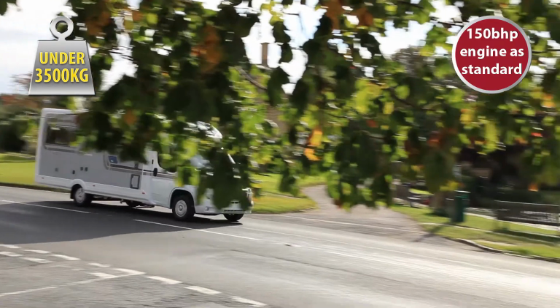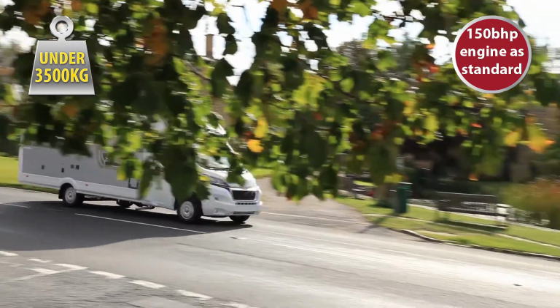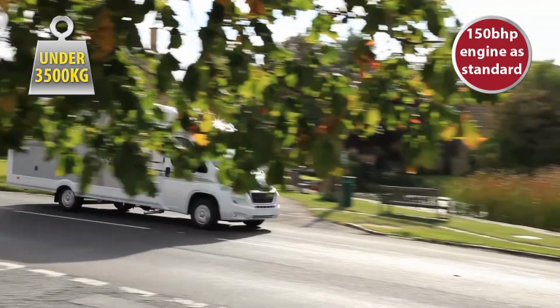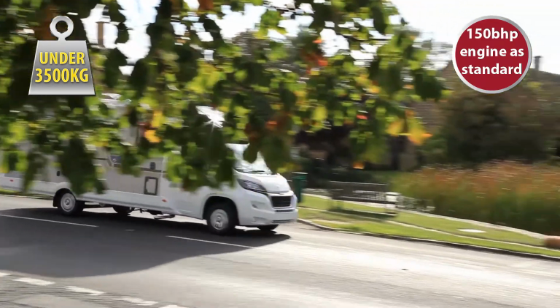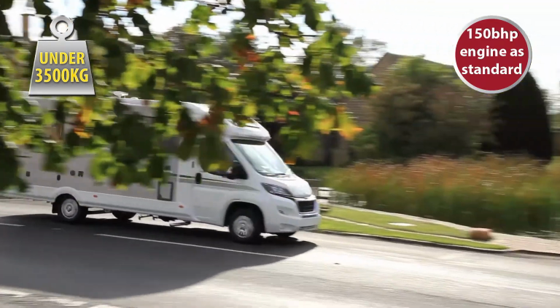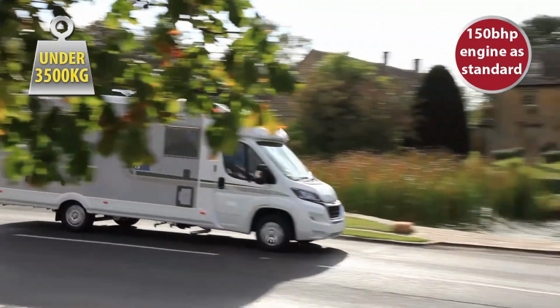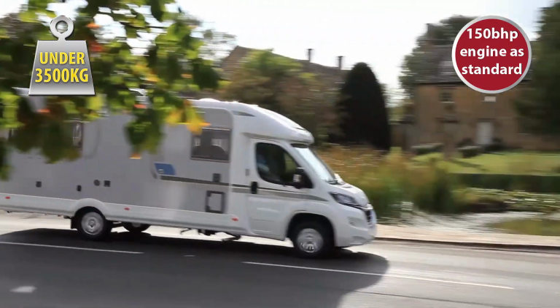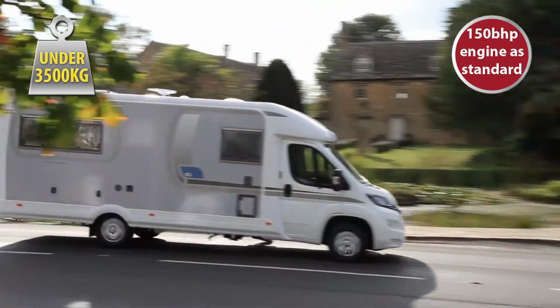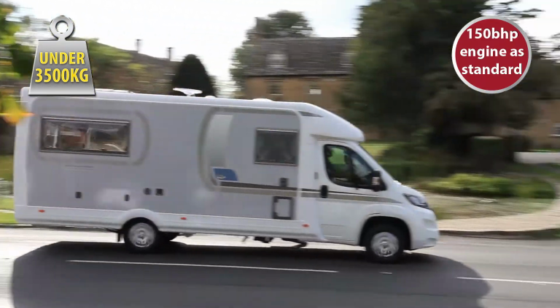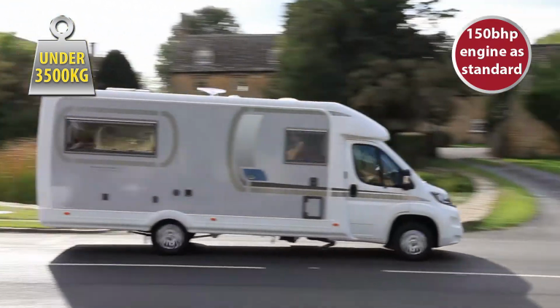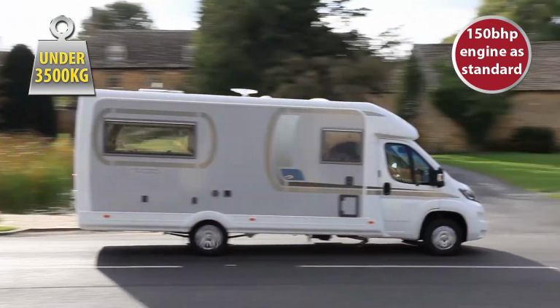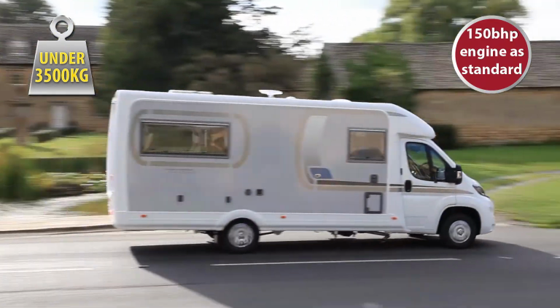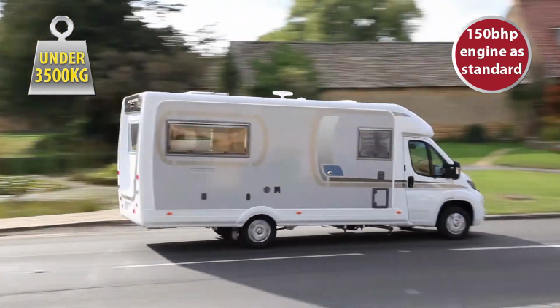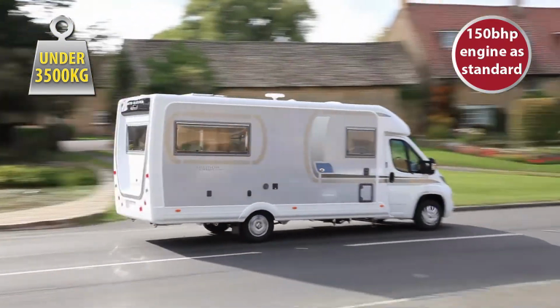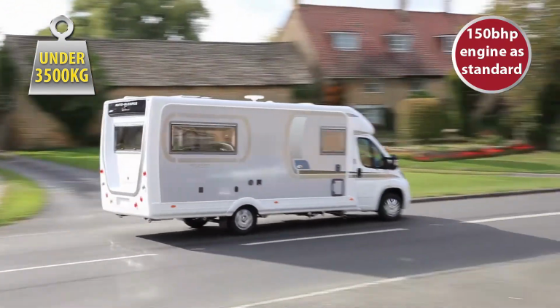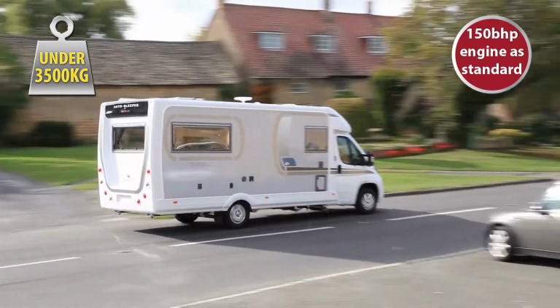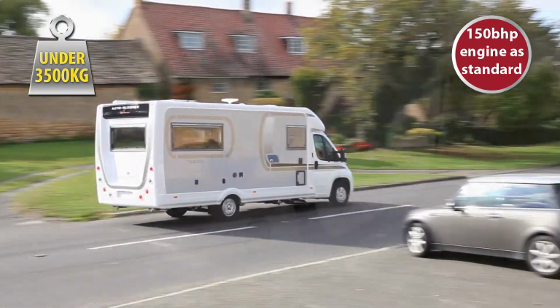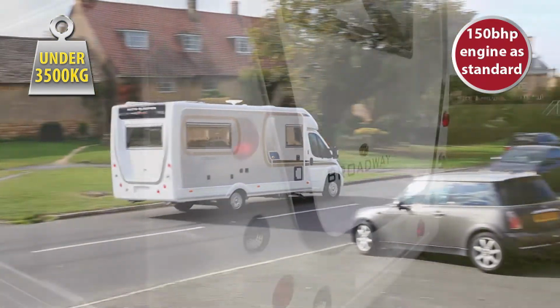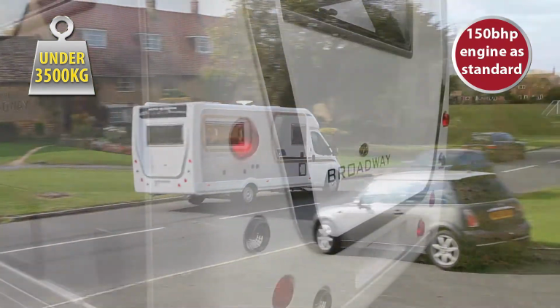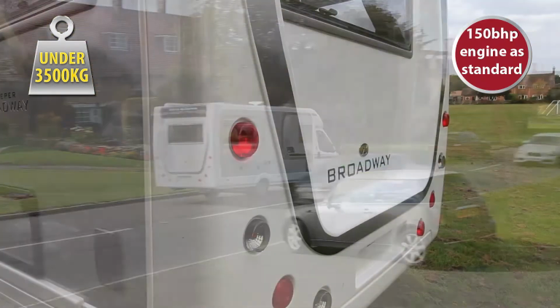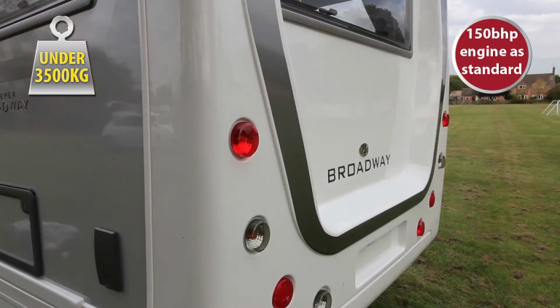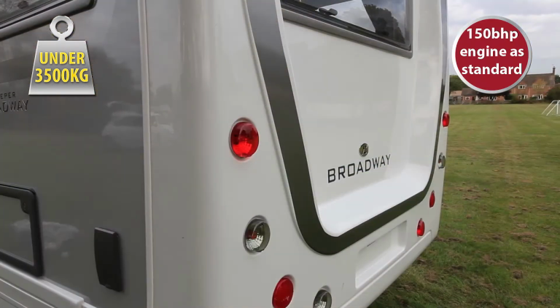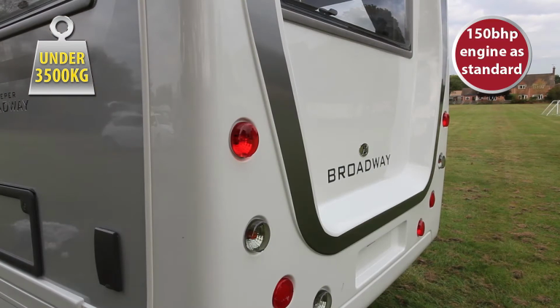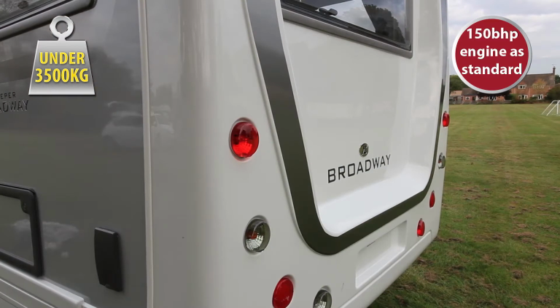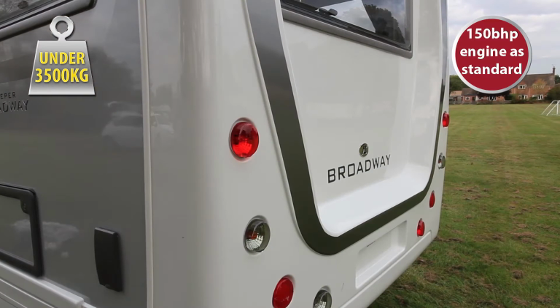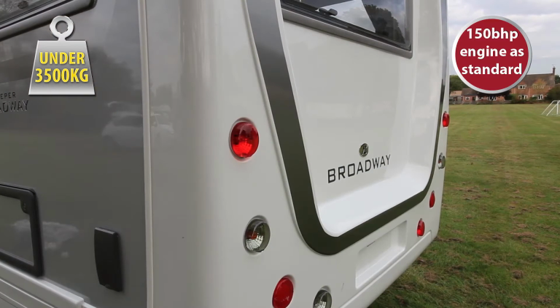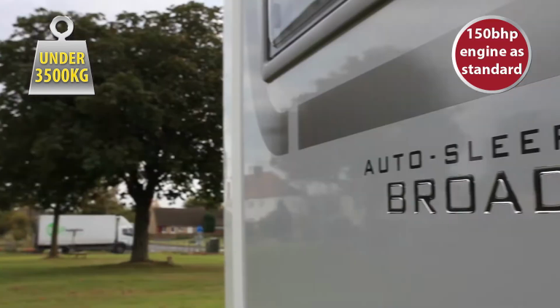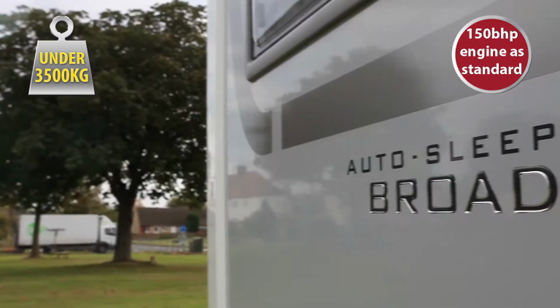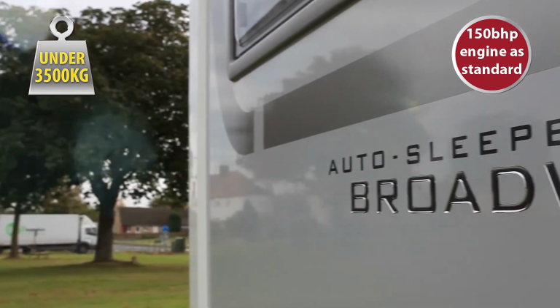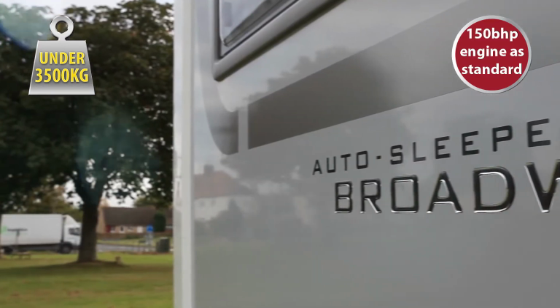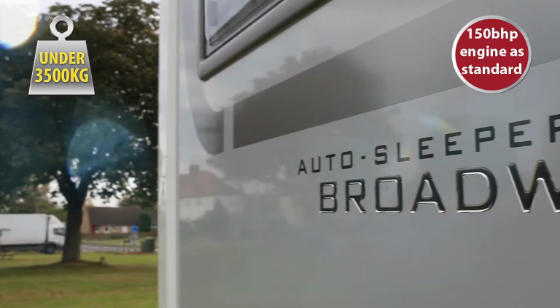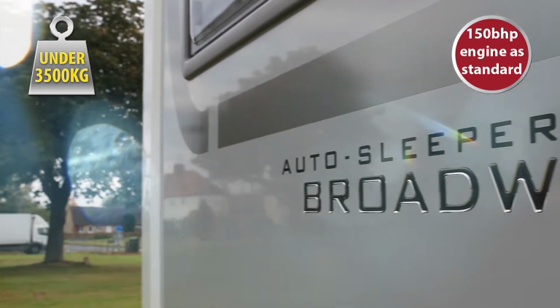The AutoSleeper Broadway EL Duo is based on the Peugeot Boxer 150bhp chassis, so it drives really well.